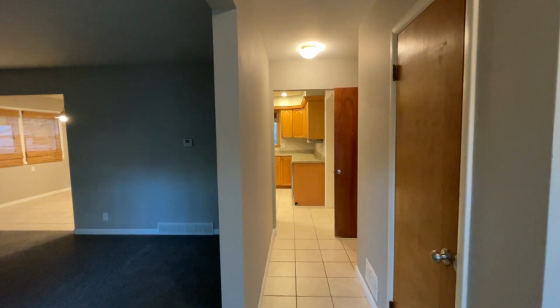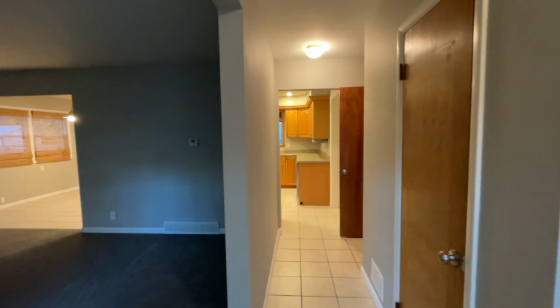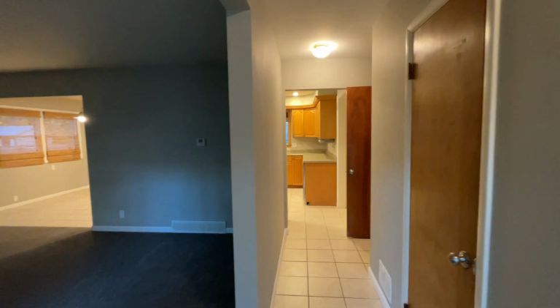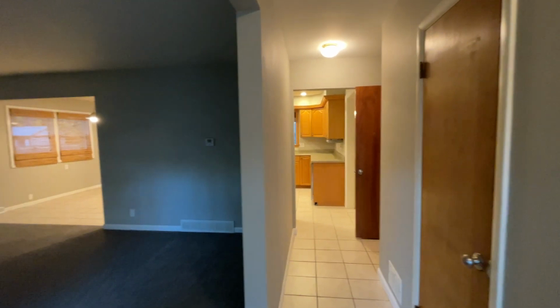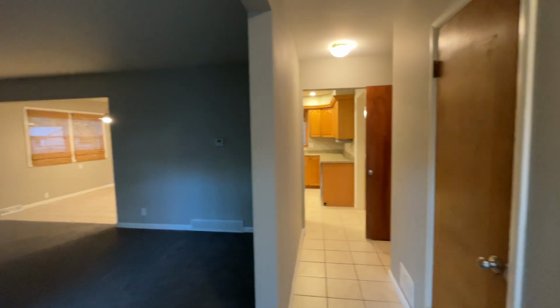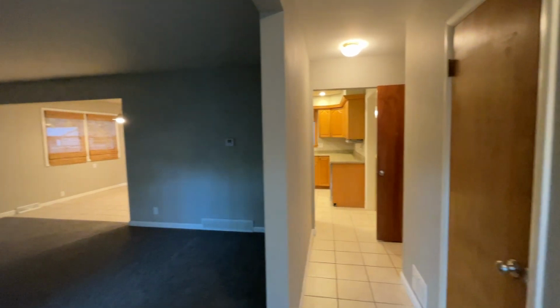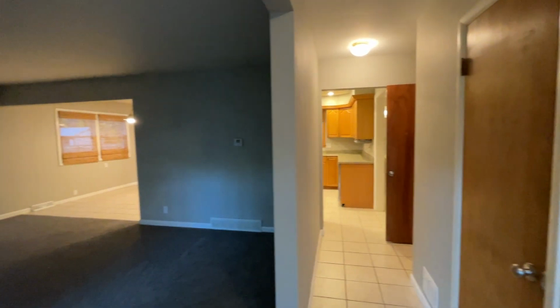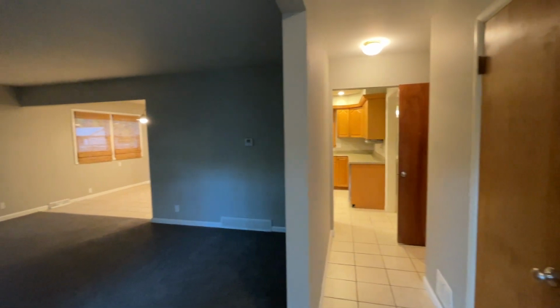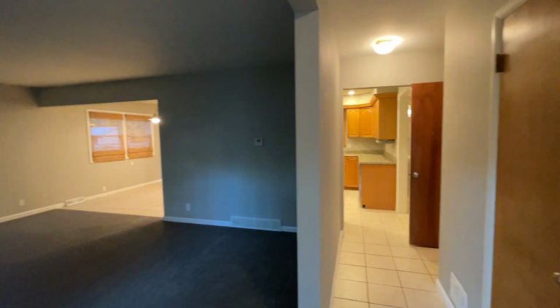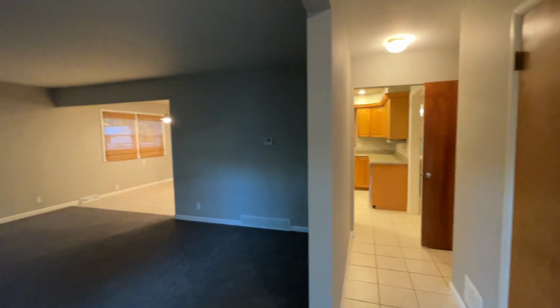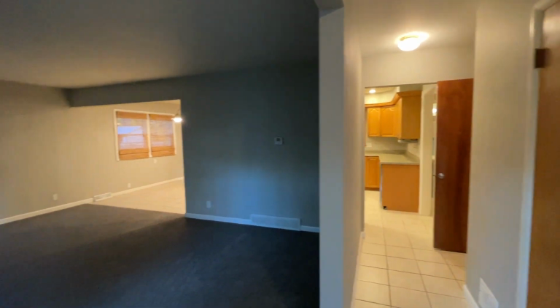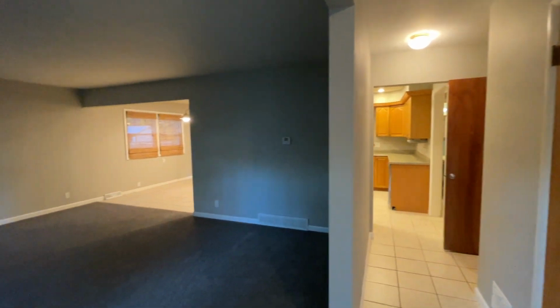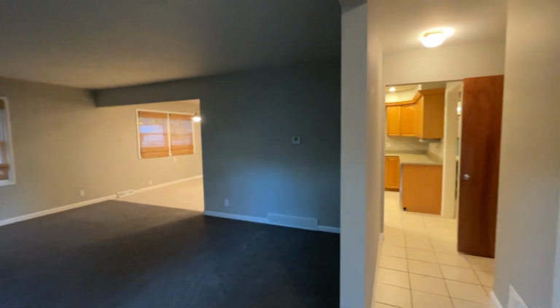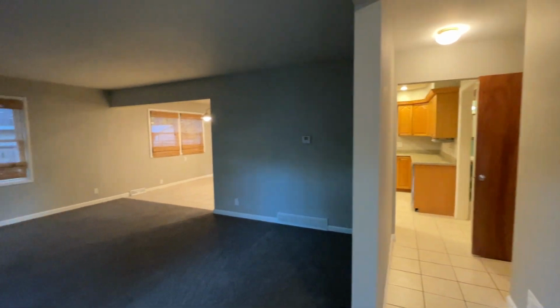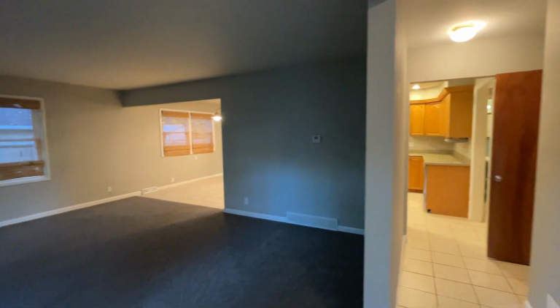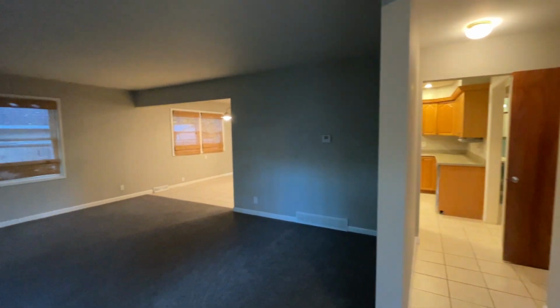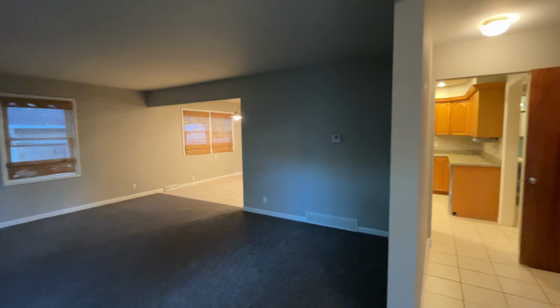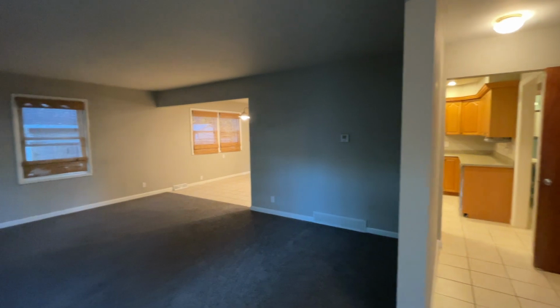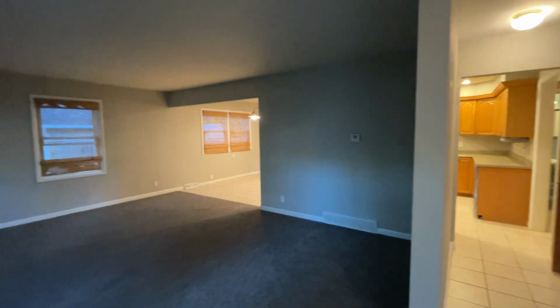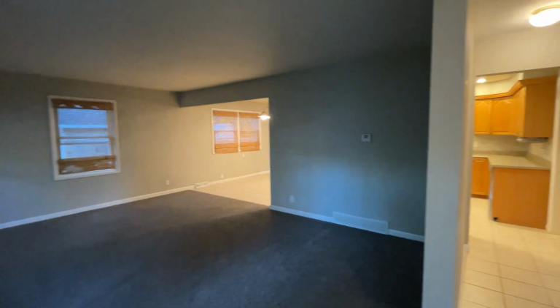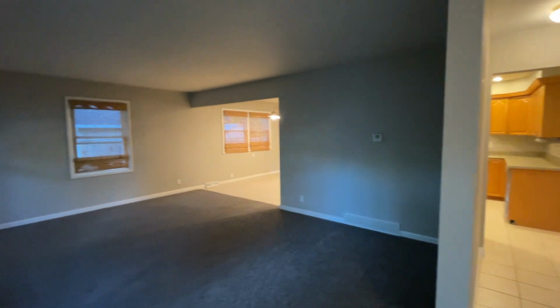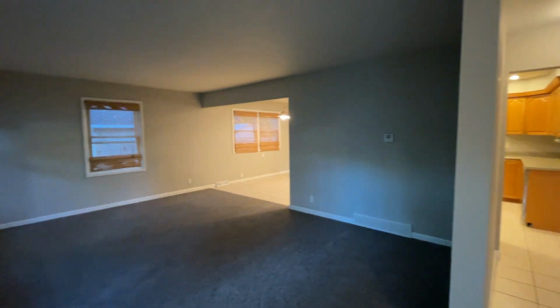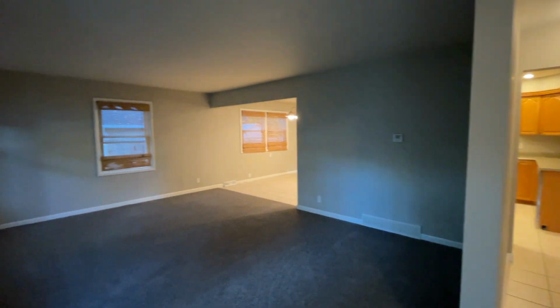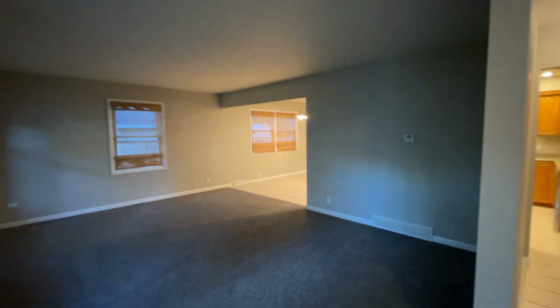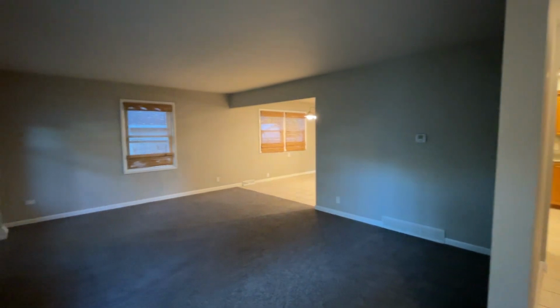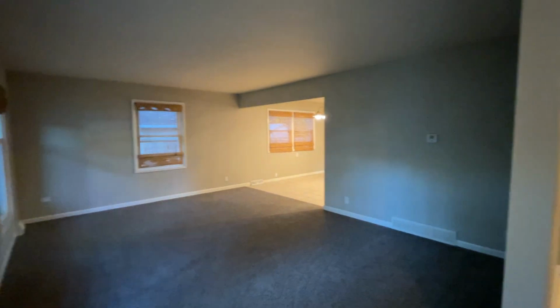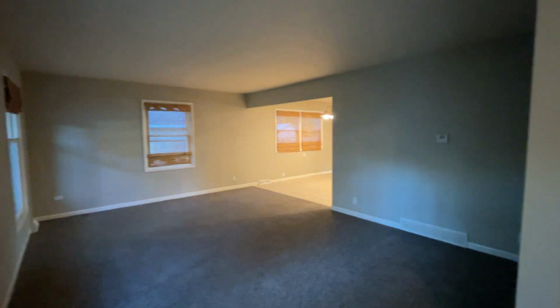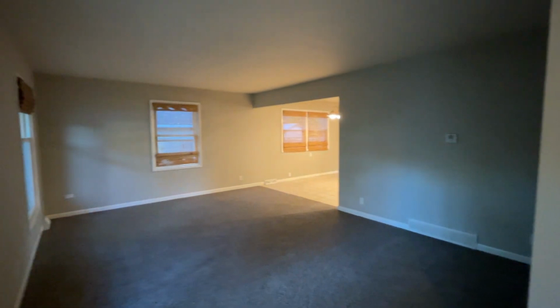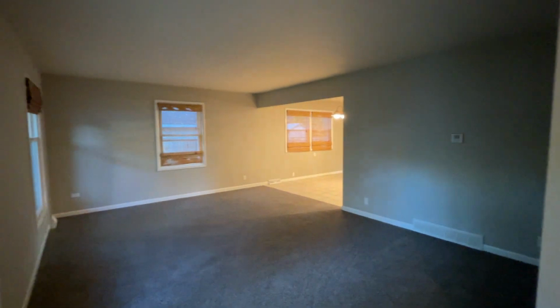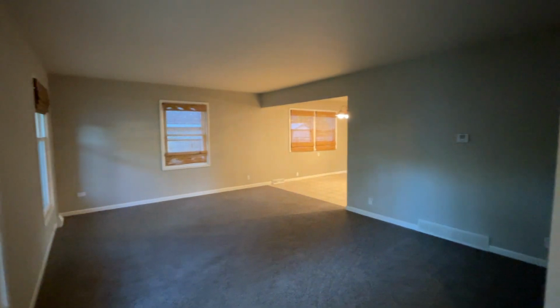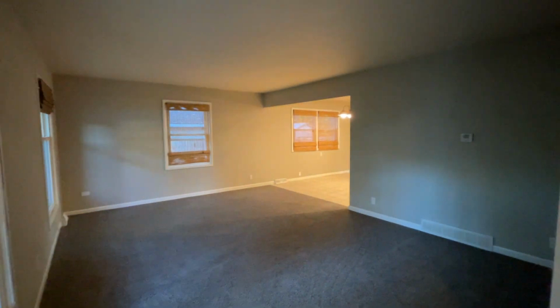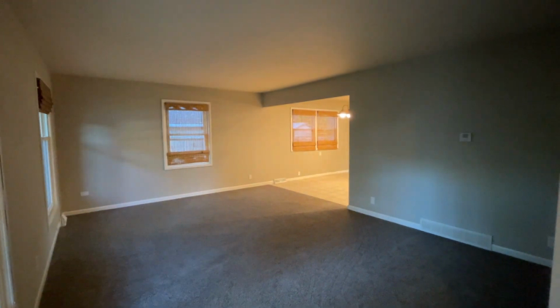Welcome to 6962 Linden Avenue Southeast, a four-bed, one-and-a-half bath home.